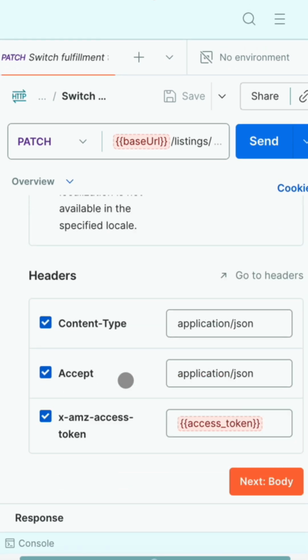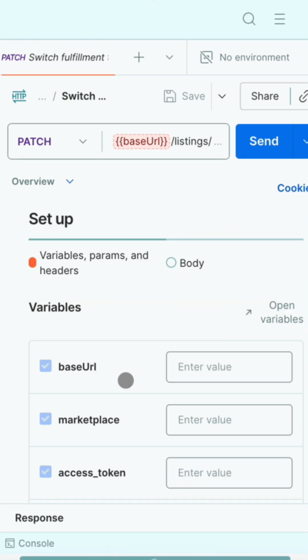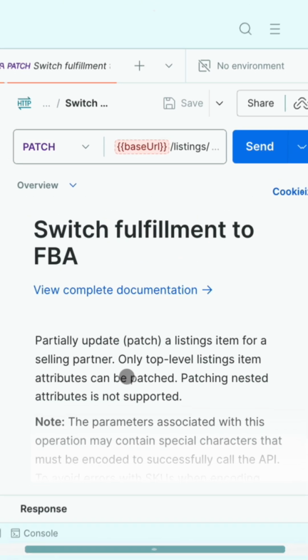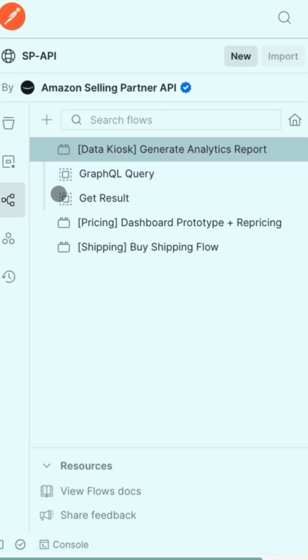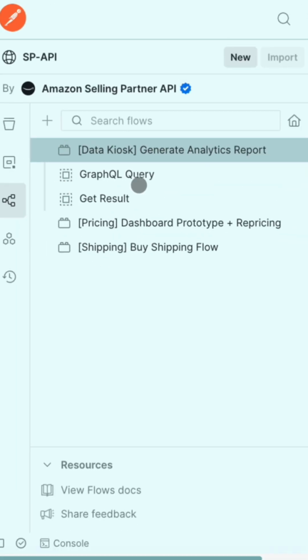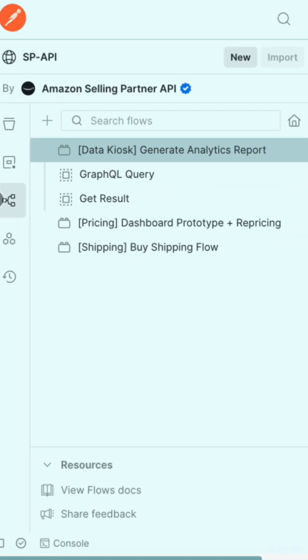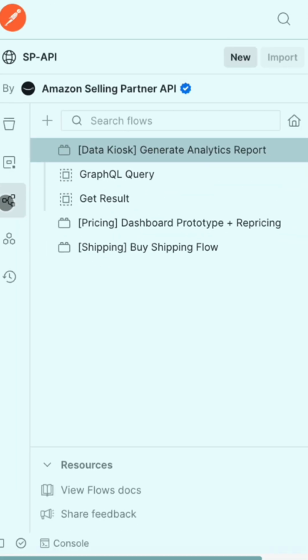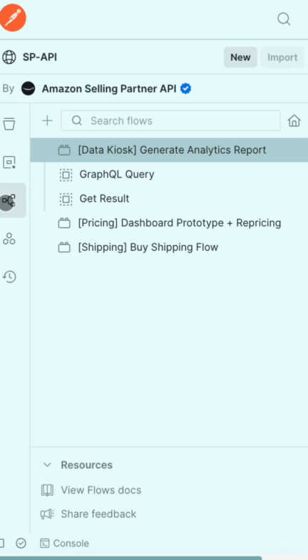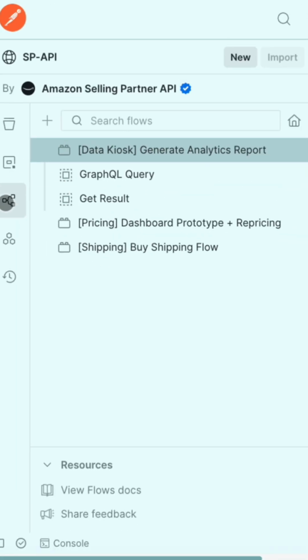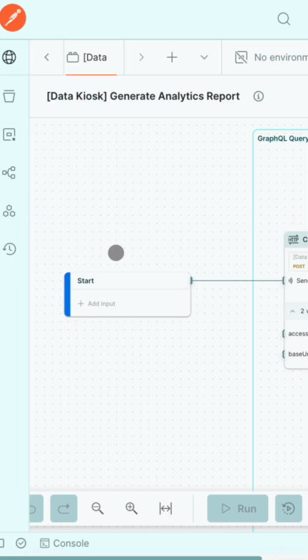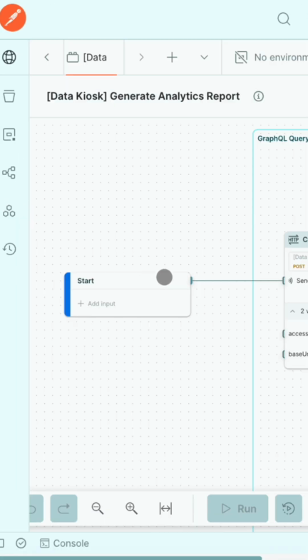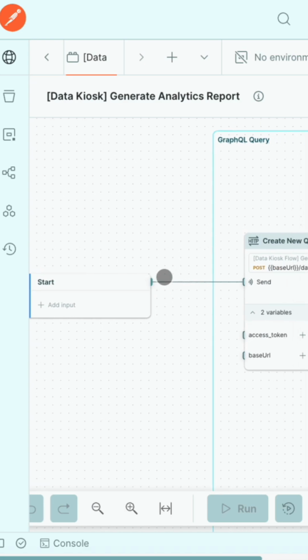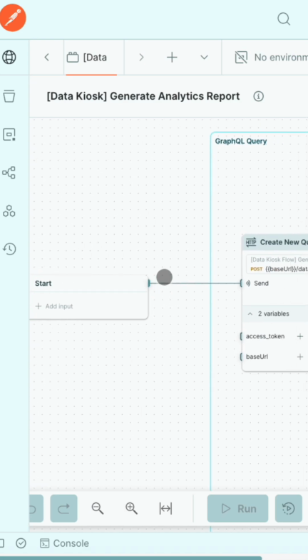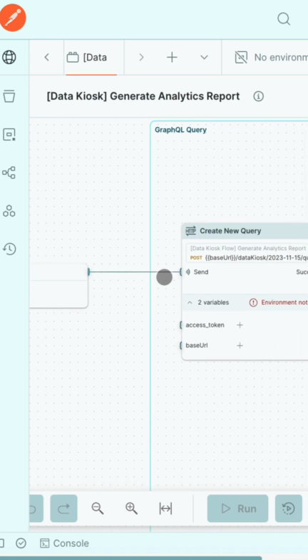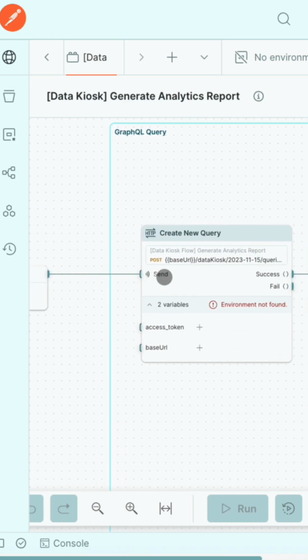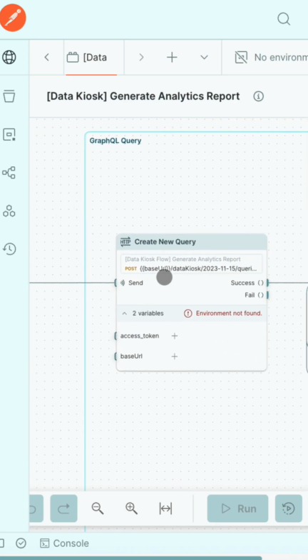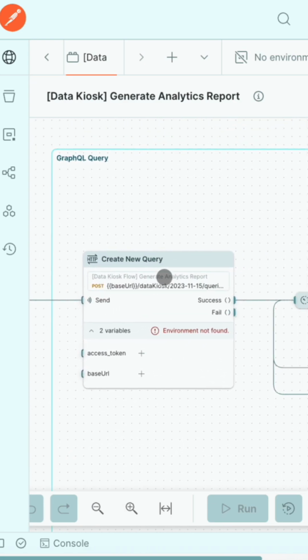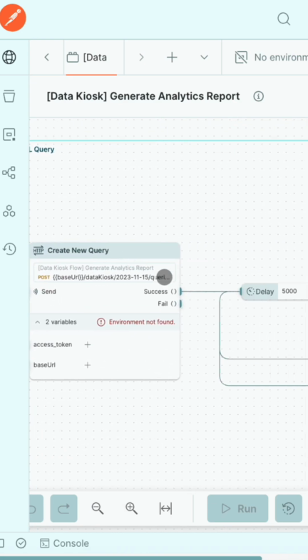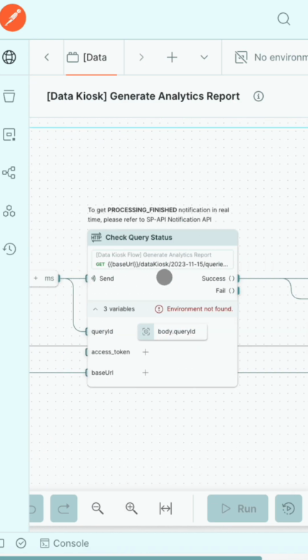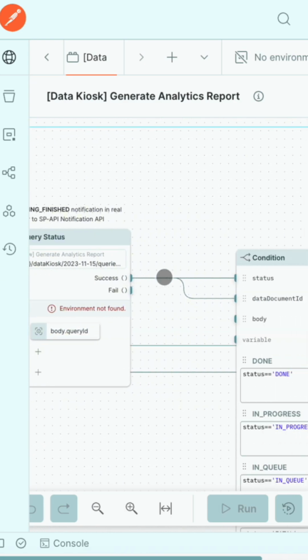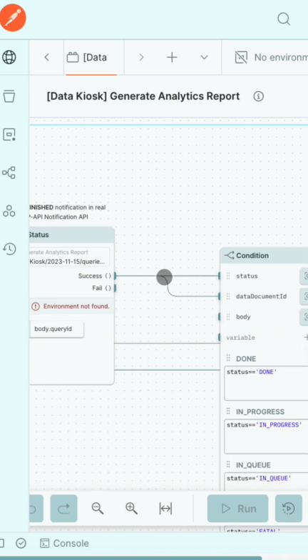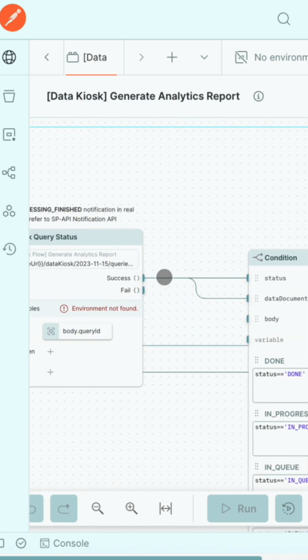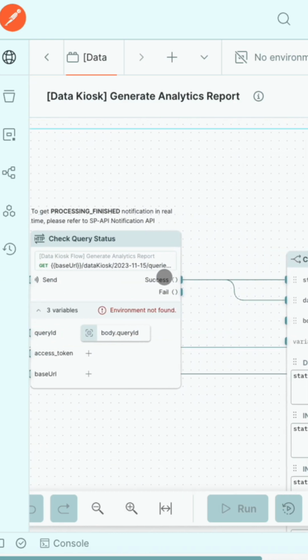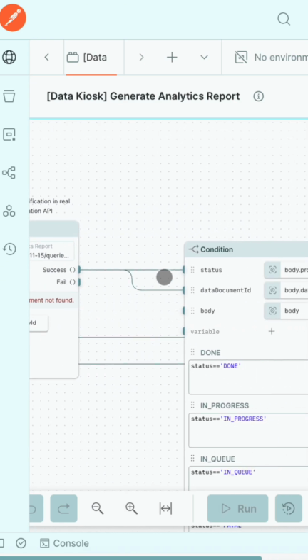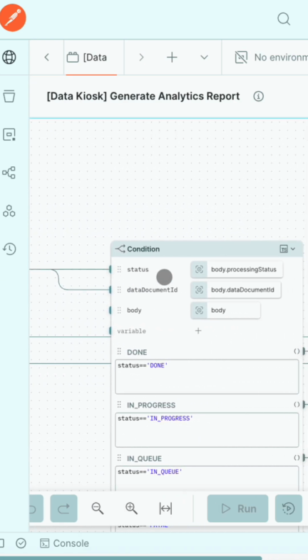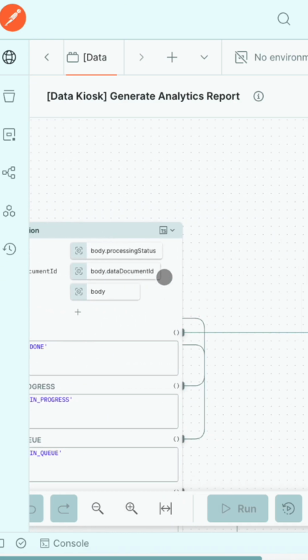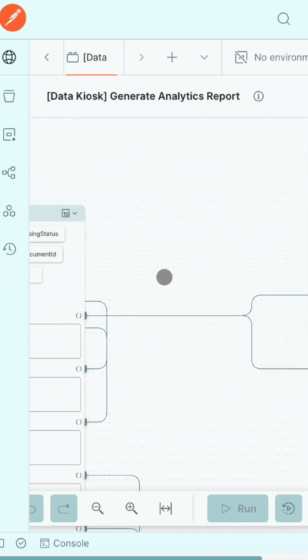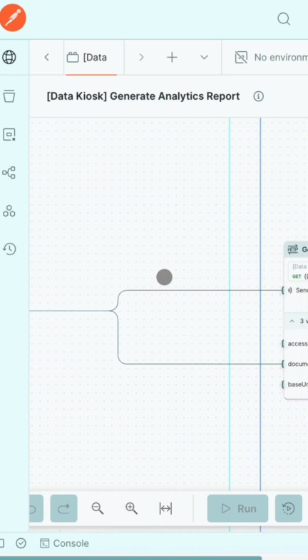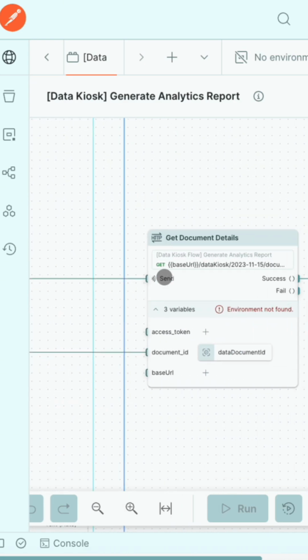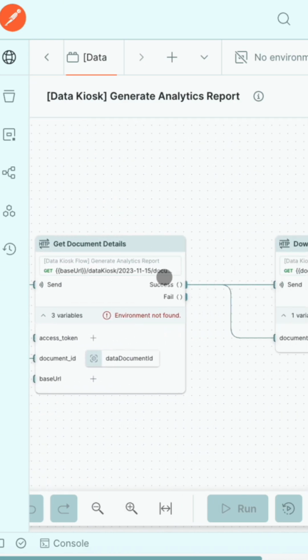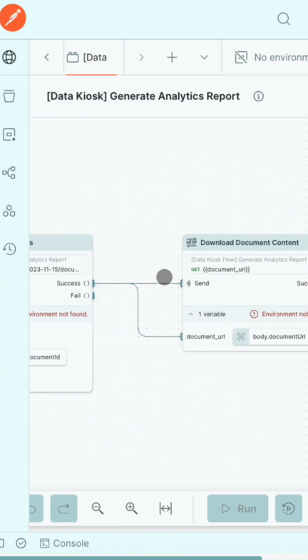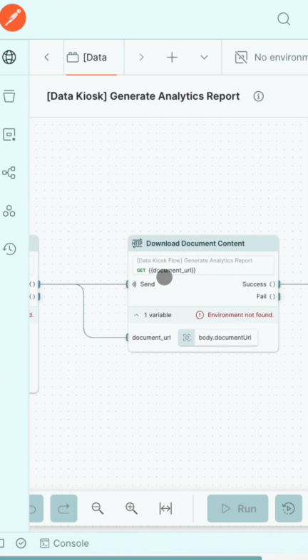With our flows, you can digest complex workflows in minutes. This is because with Postman flows, you can visualize each step of the workflow.